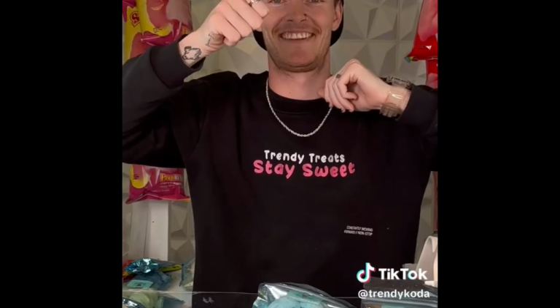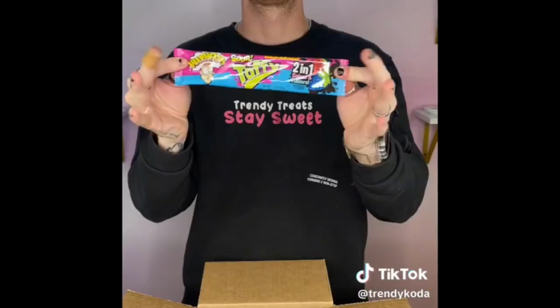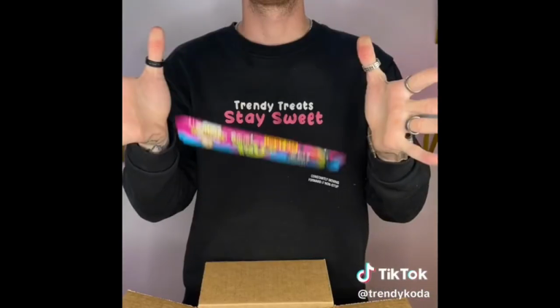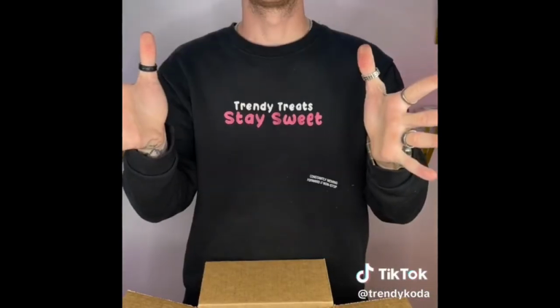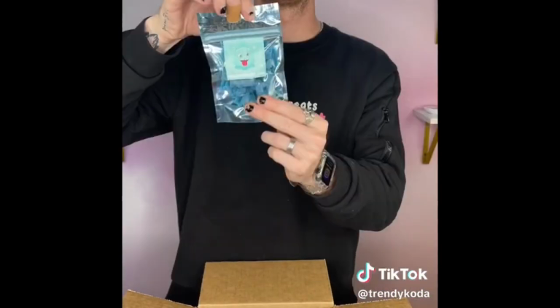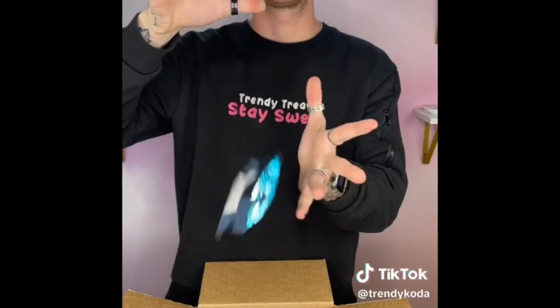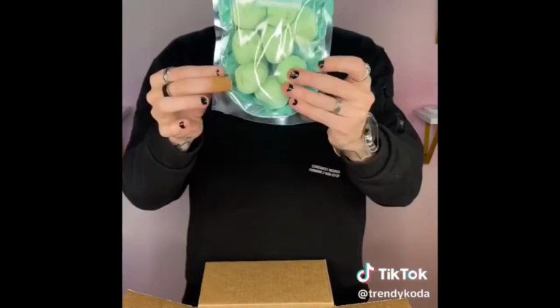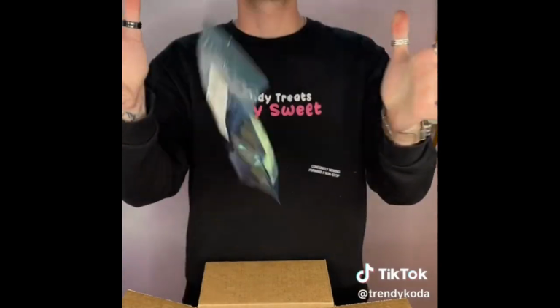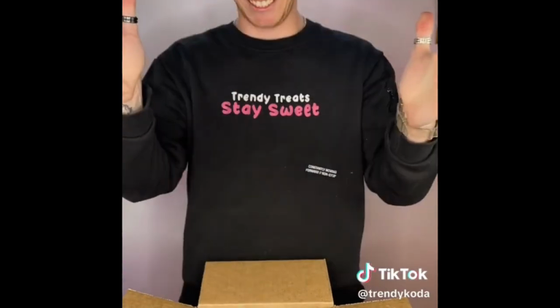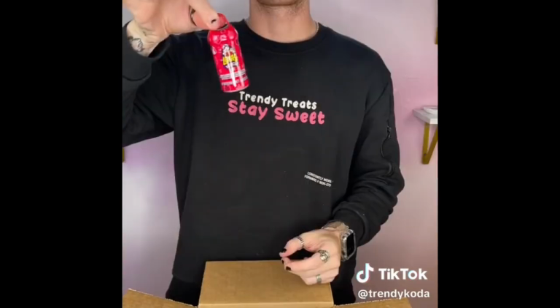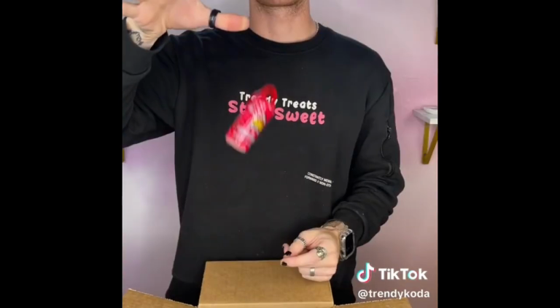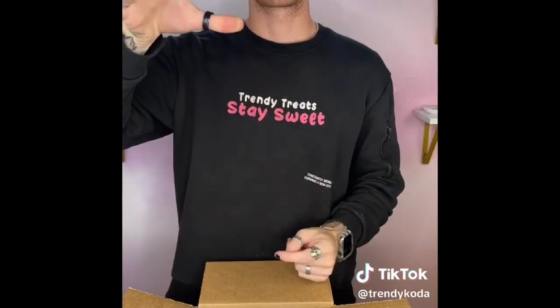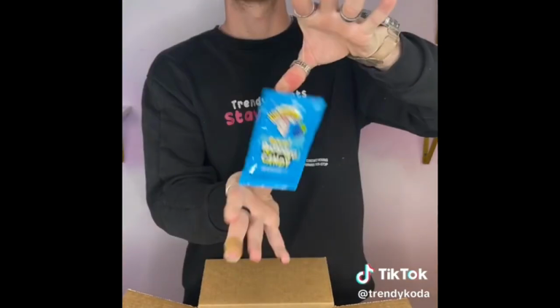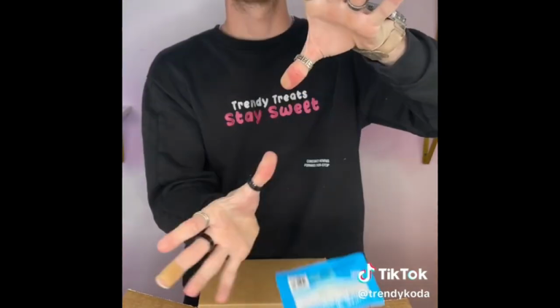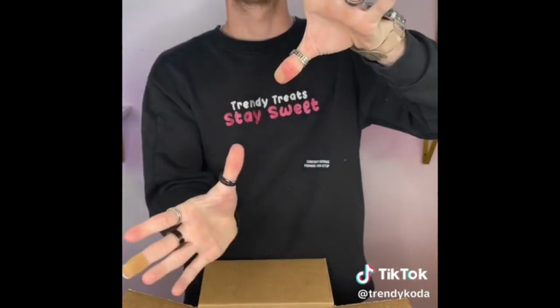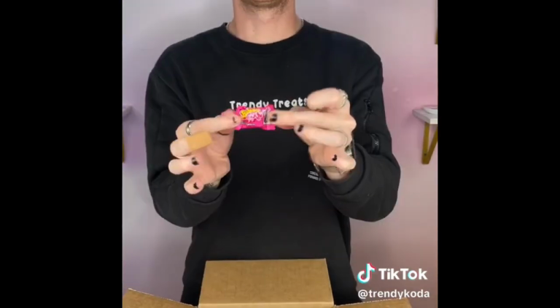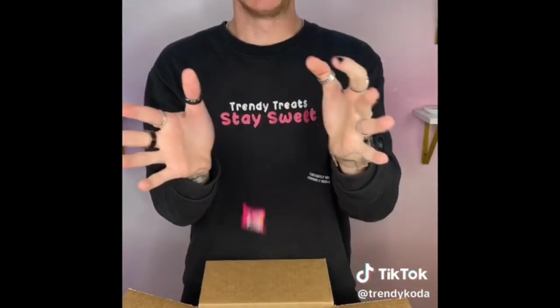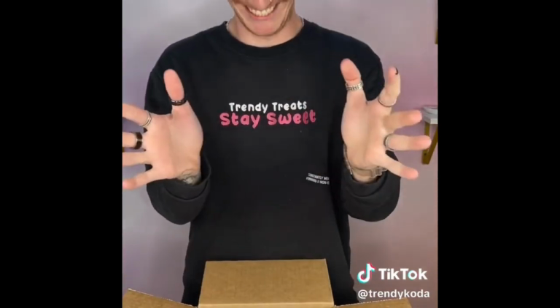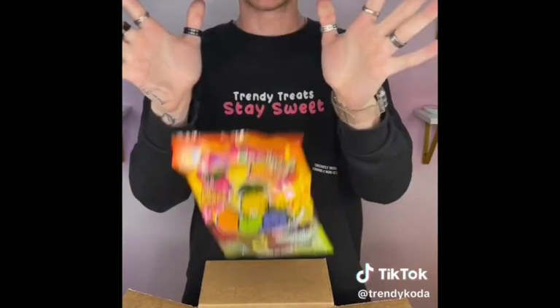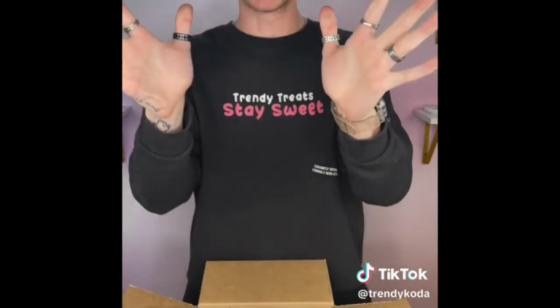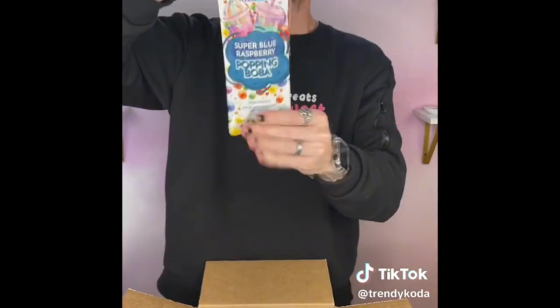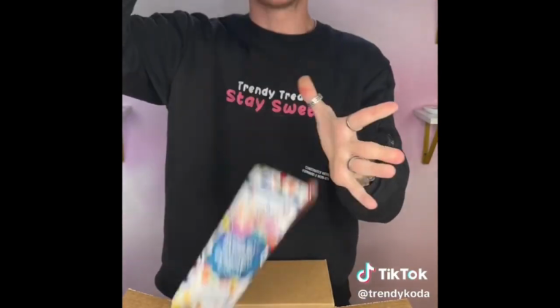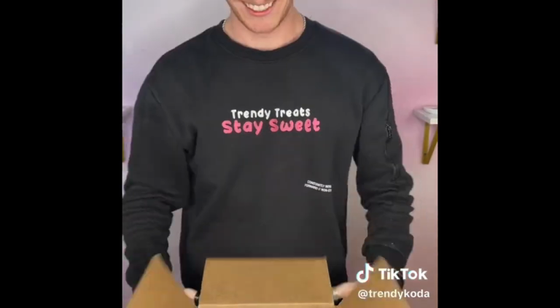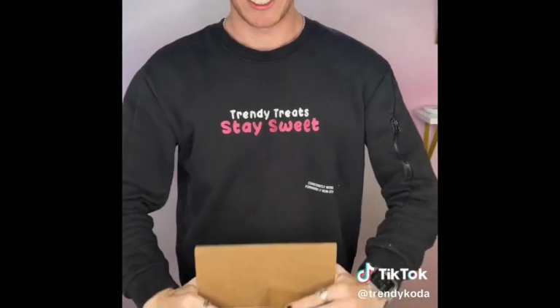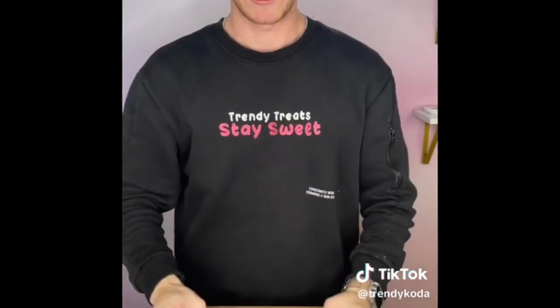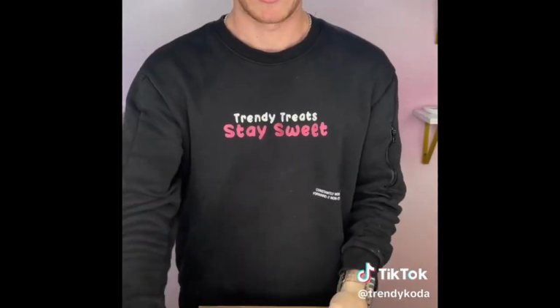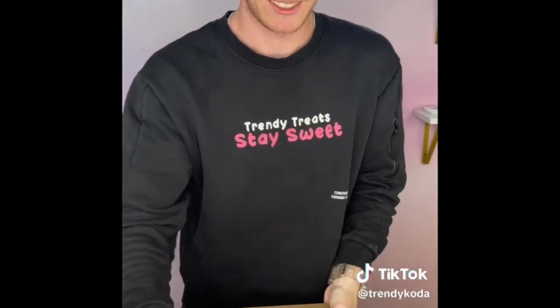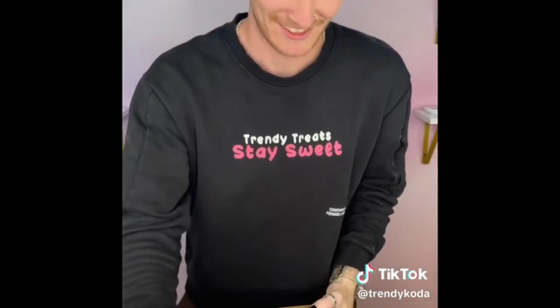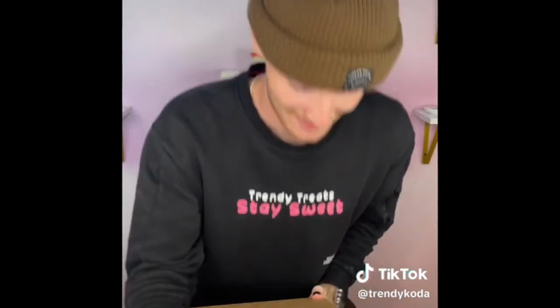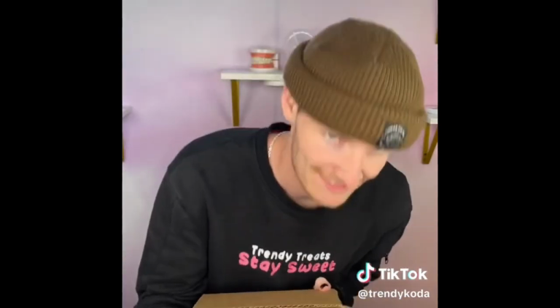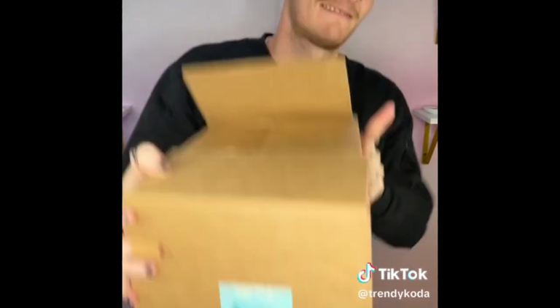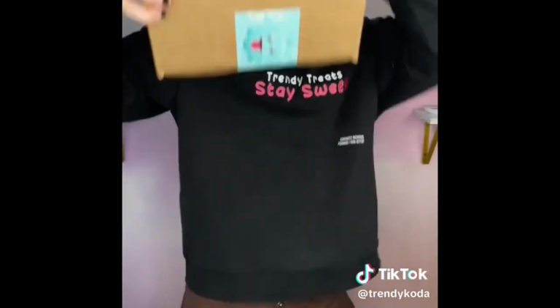Vance got sour taffy, some gummy bears, some green apple taffy, as well as some Lucas. We got some popping candy — congratulations! Let me get this ordered to you.